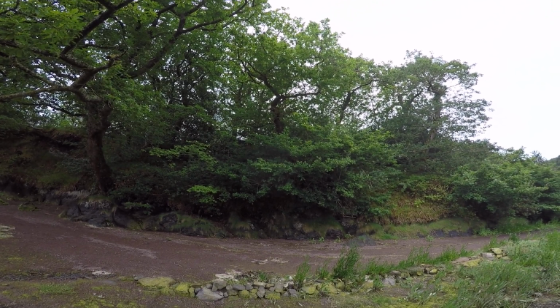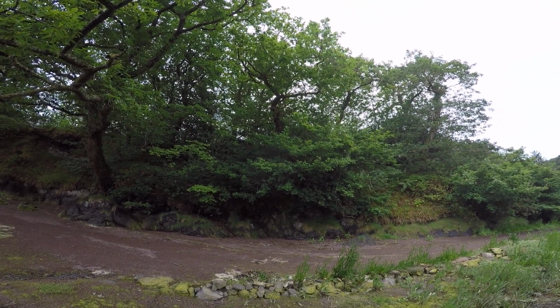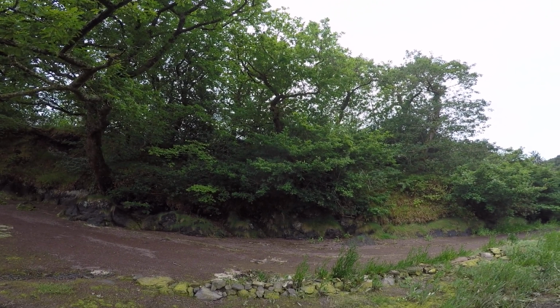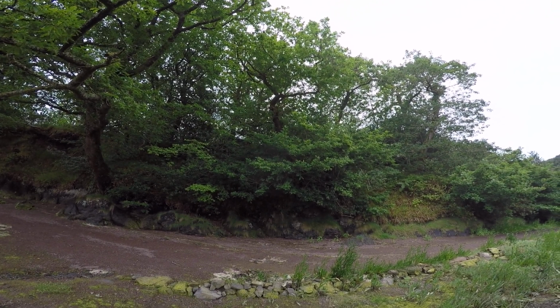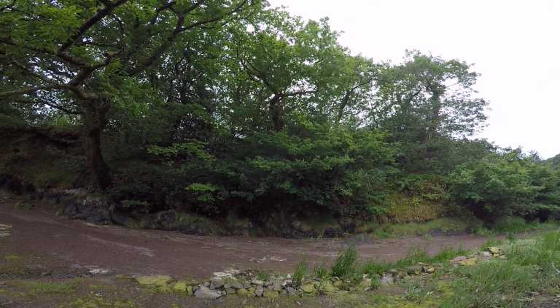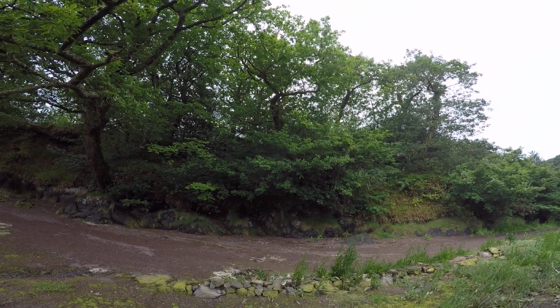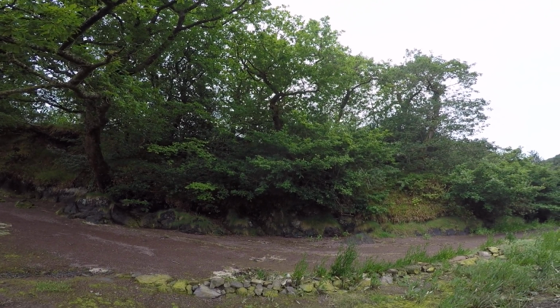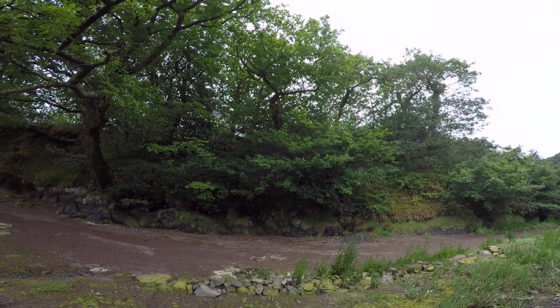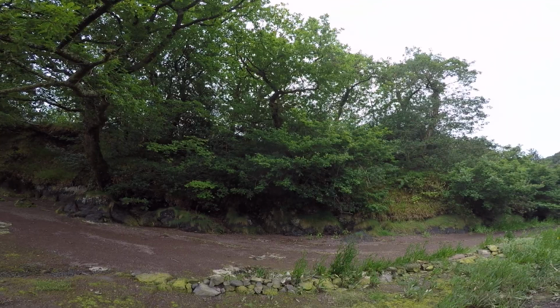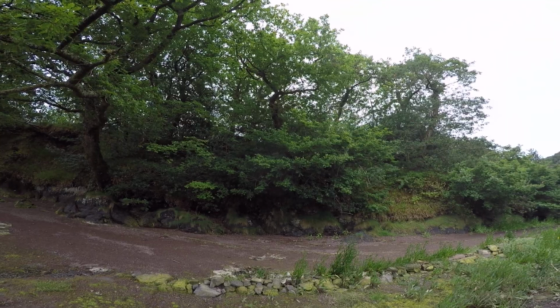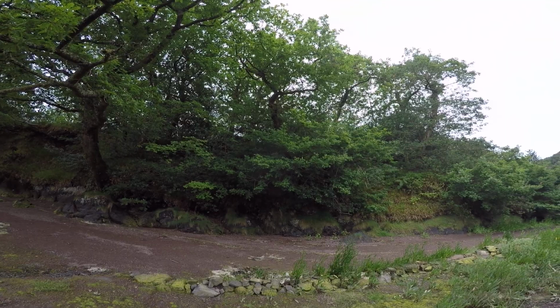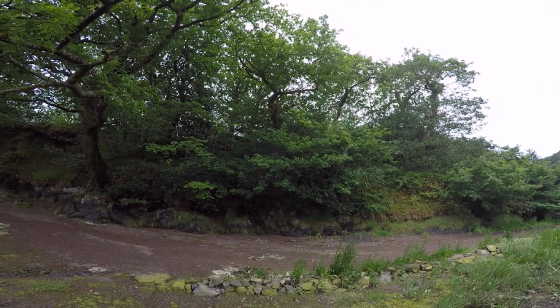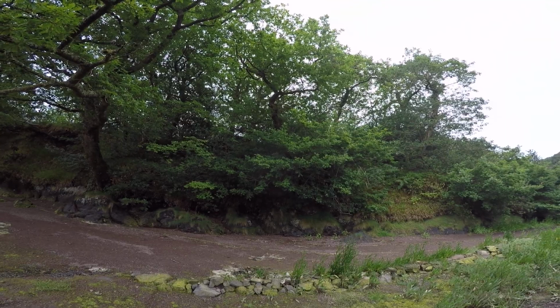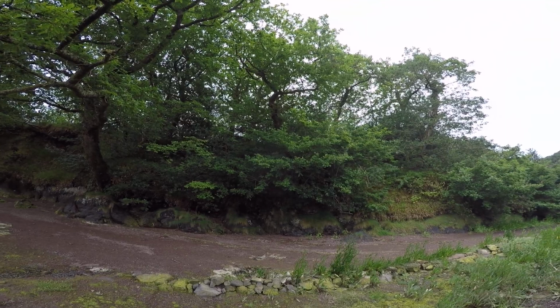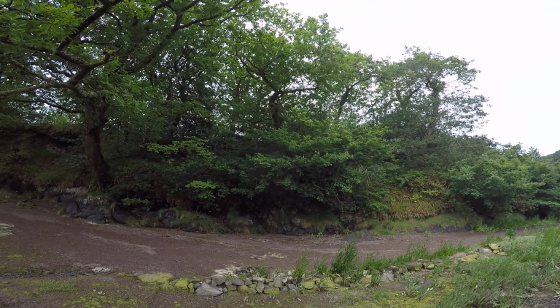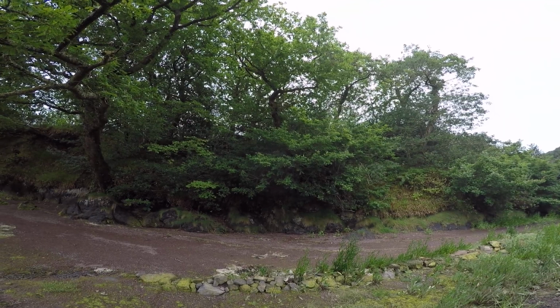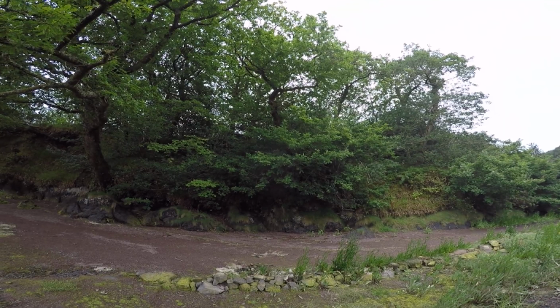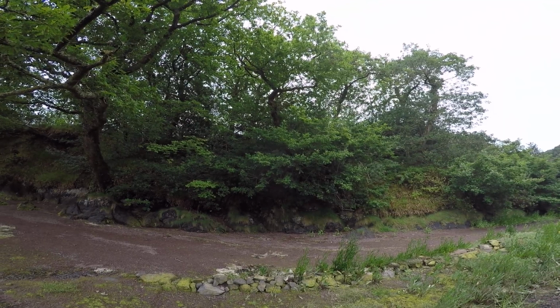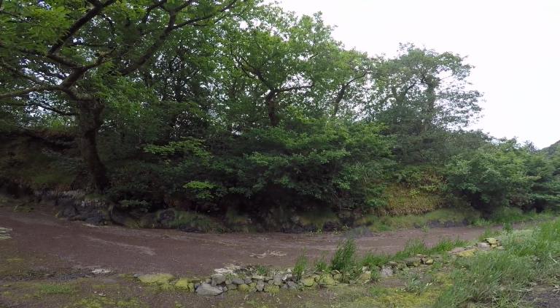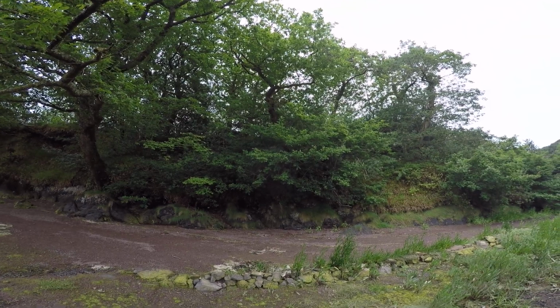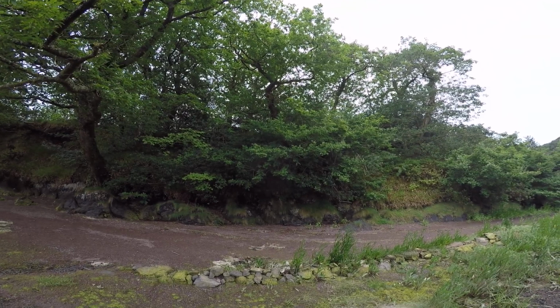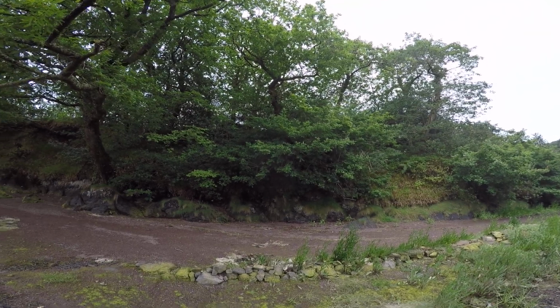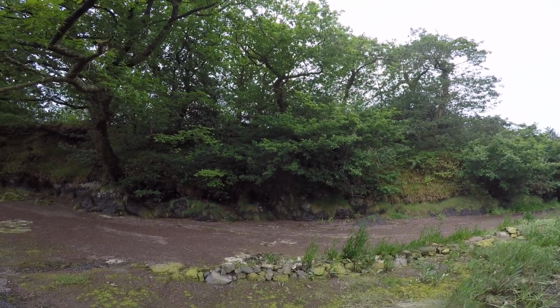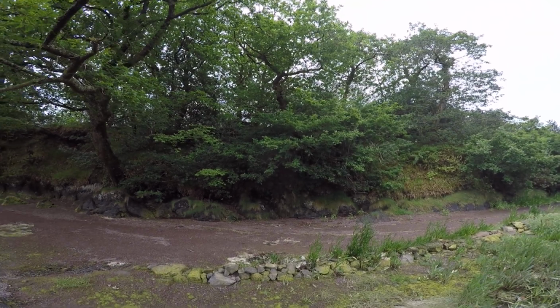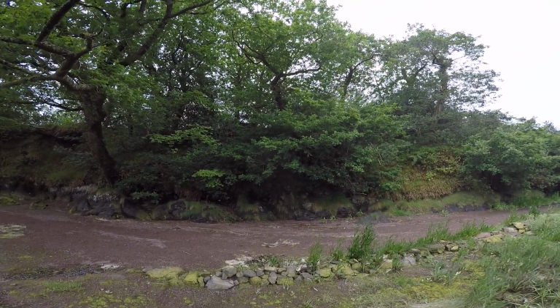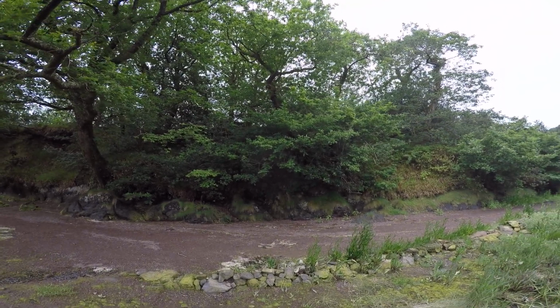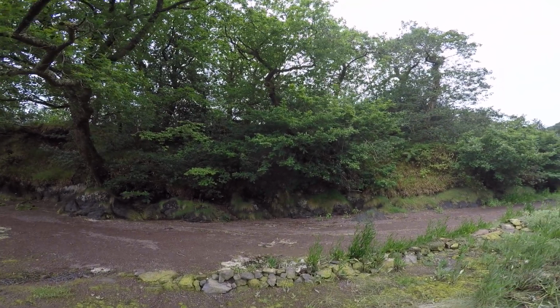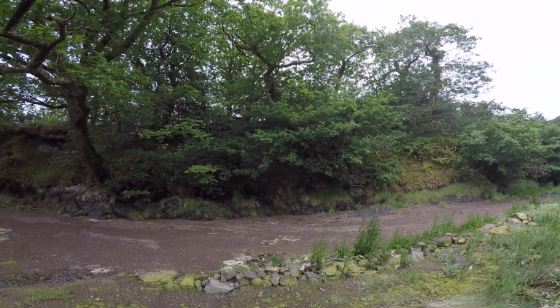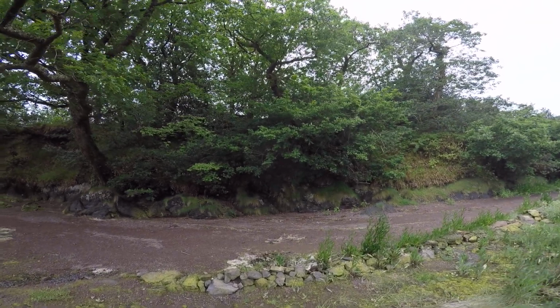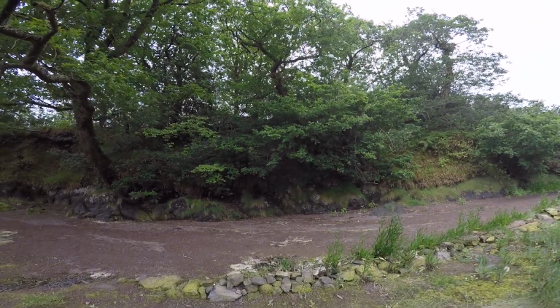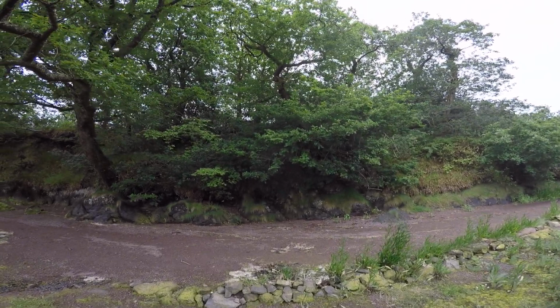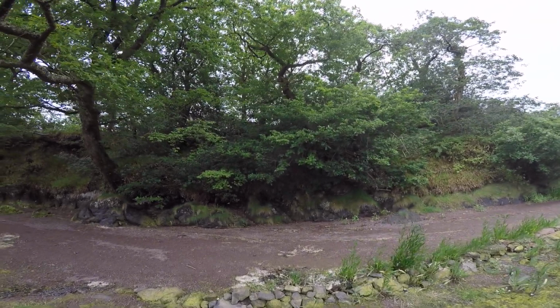I think that's a raven, which again we don't see in Dorset very much, if at all.